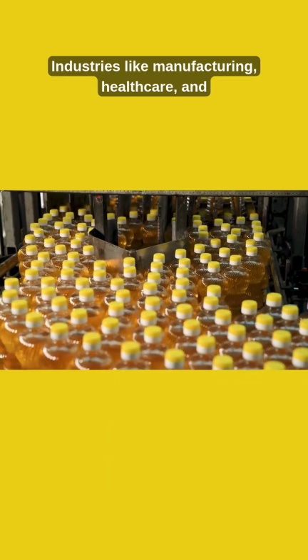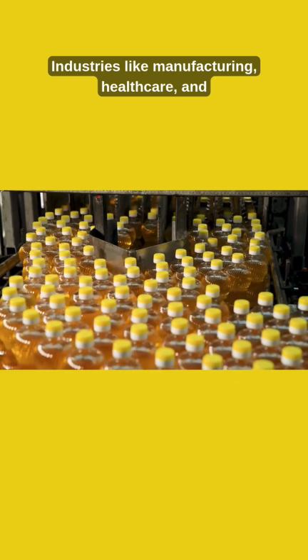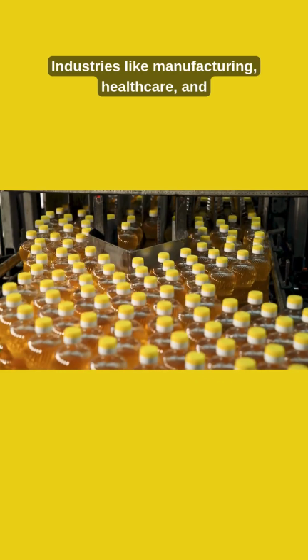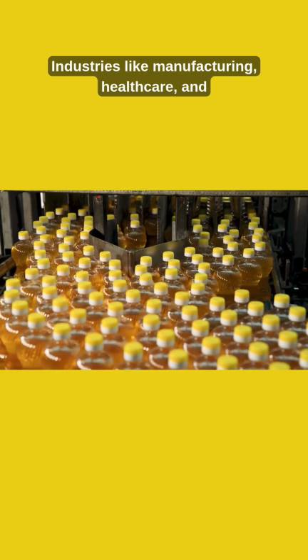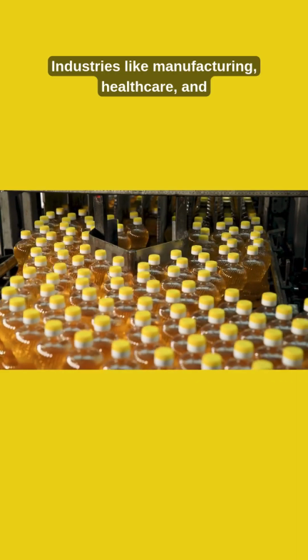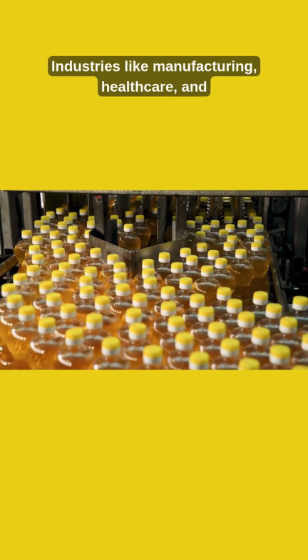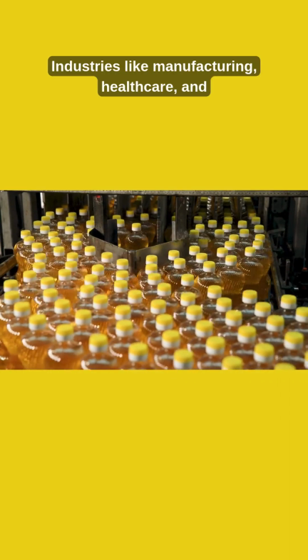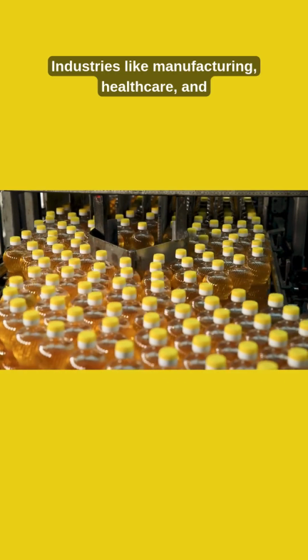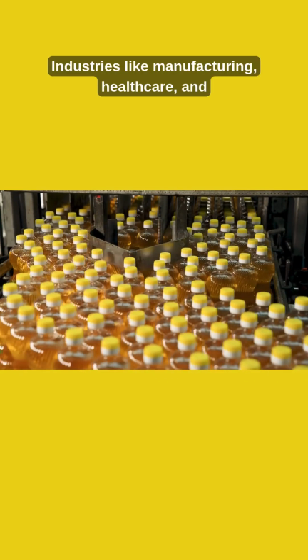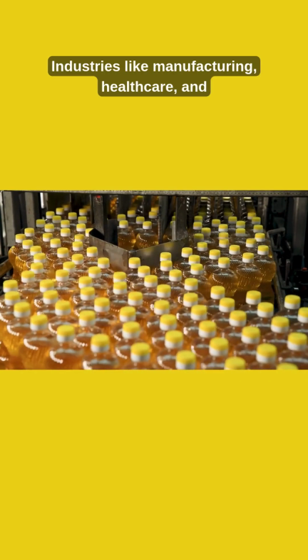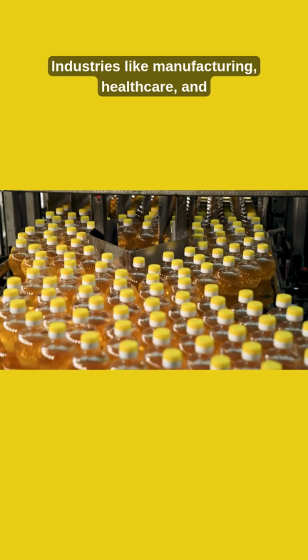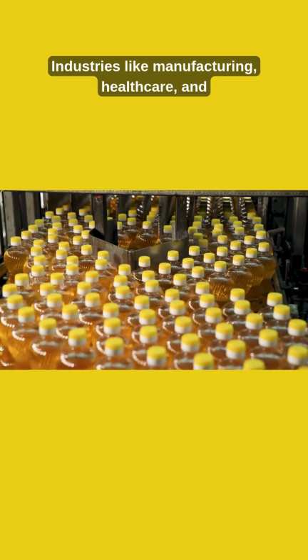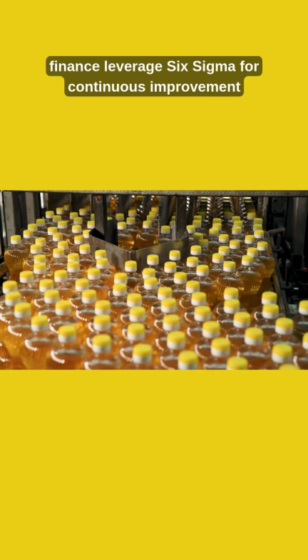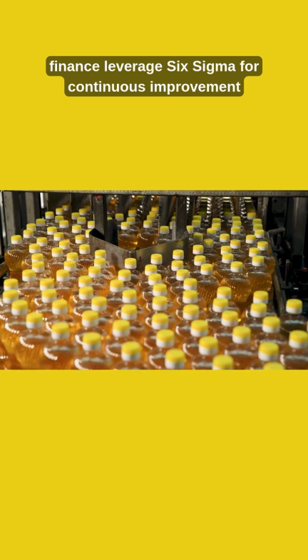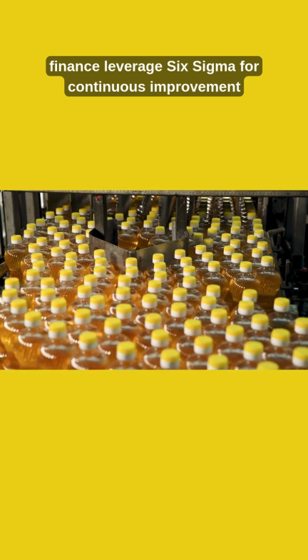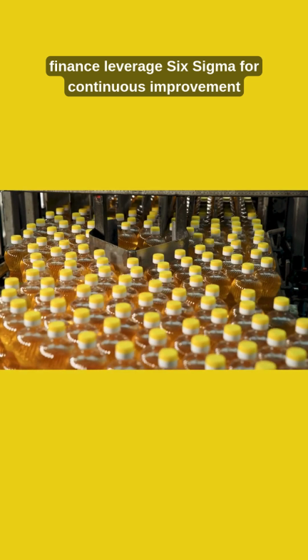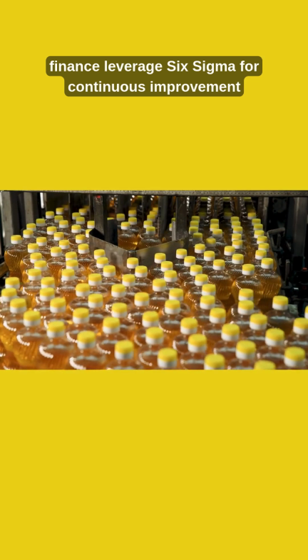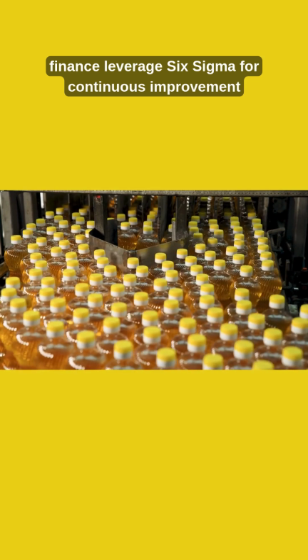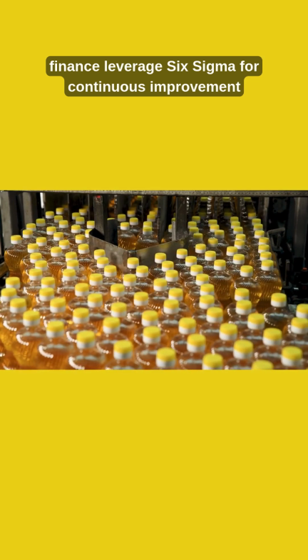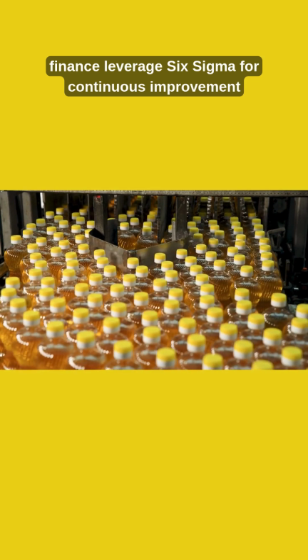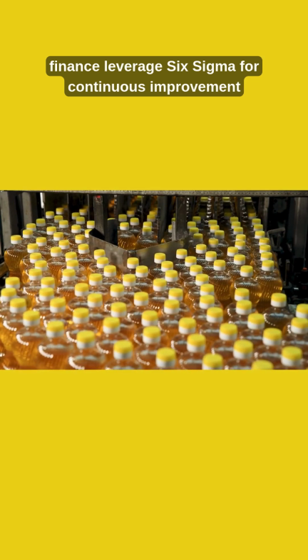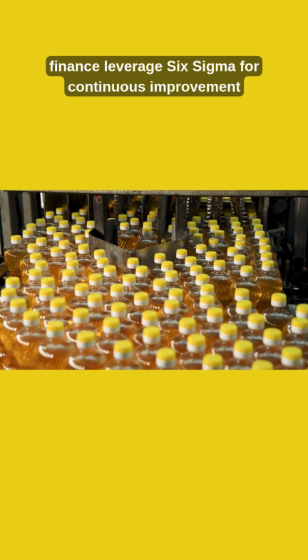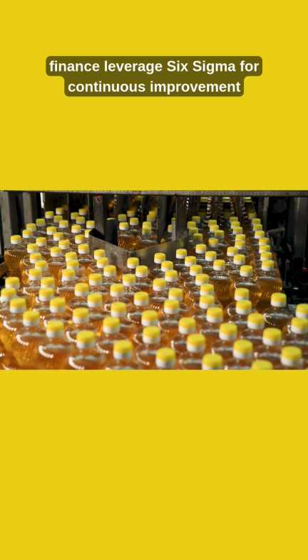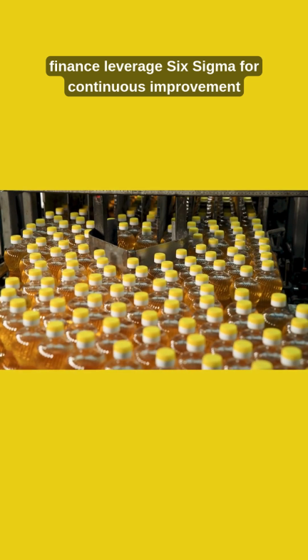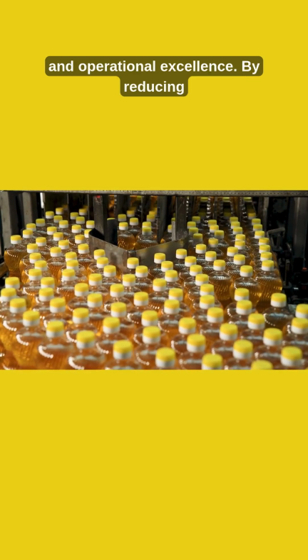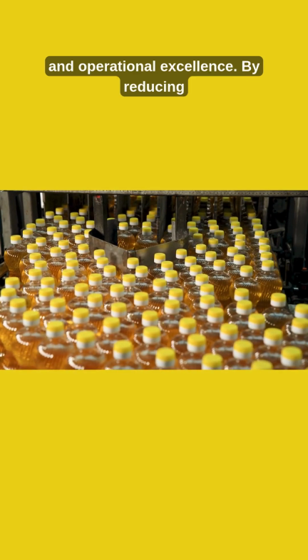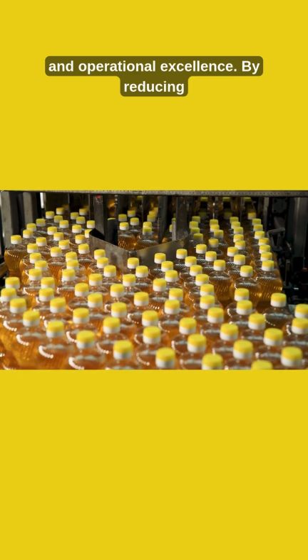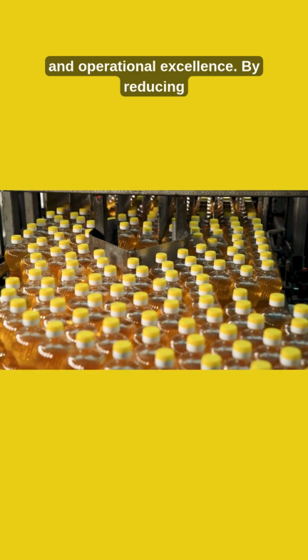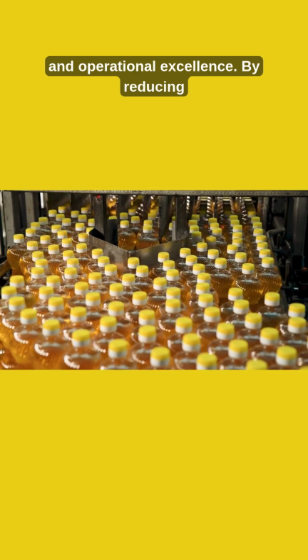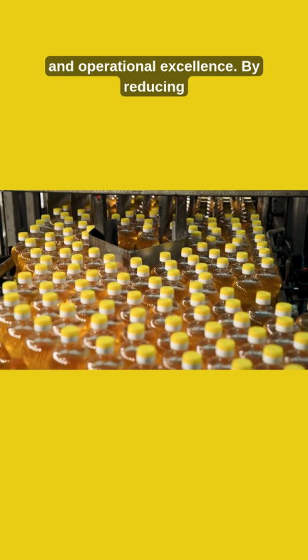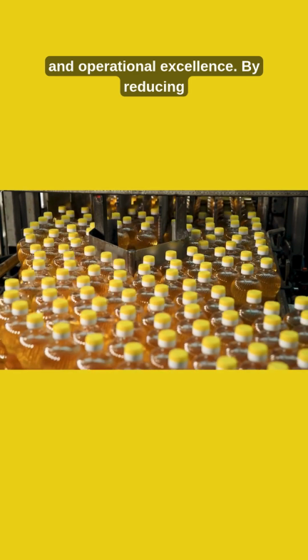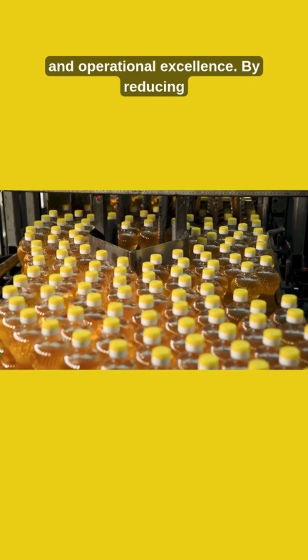Industries like manufacturing, healthcare, and finance leverage Six Sigma for continuous improvement and operational excellence.